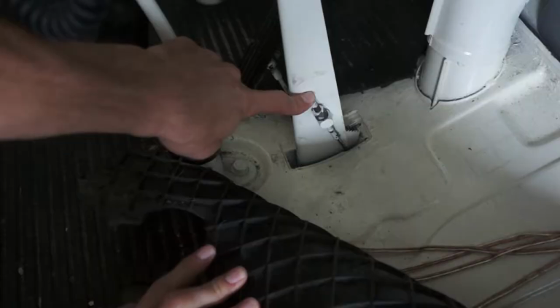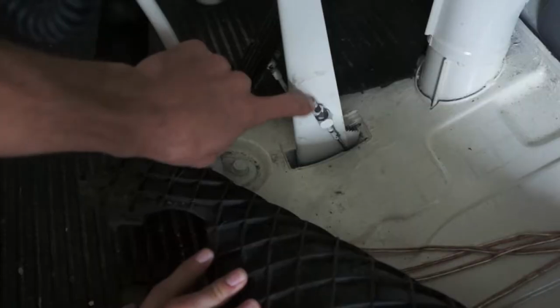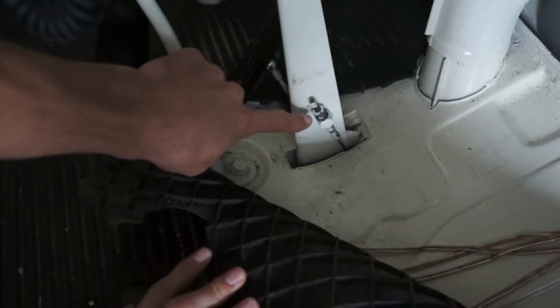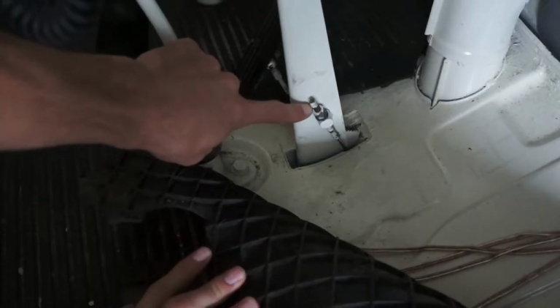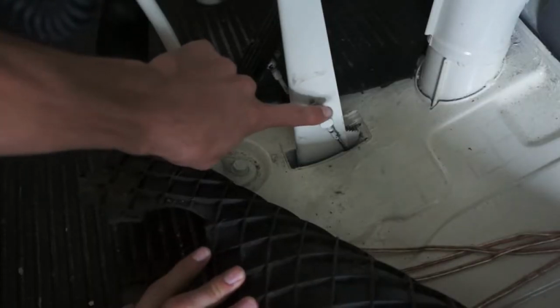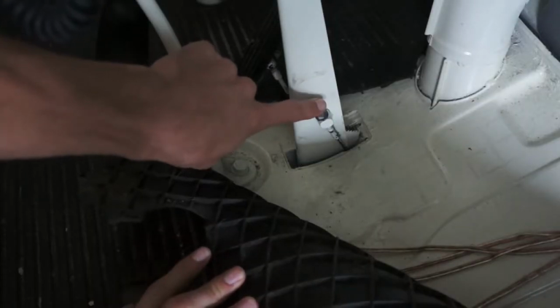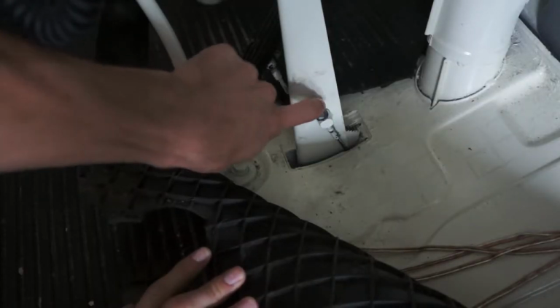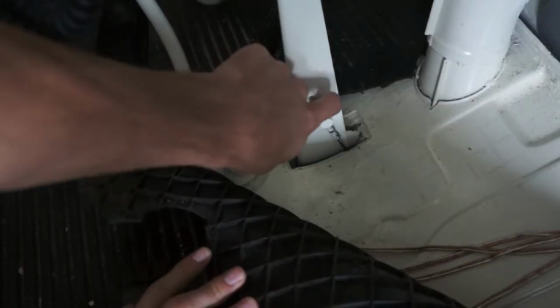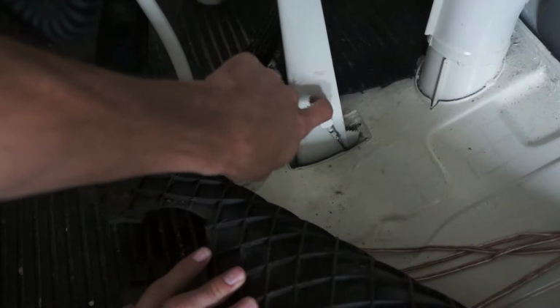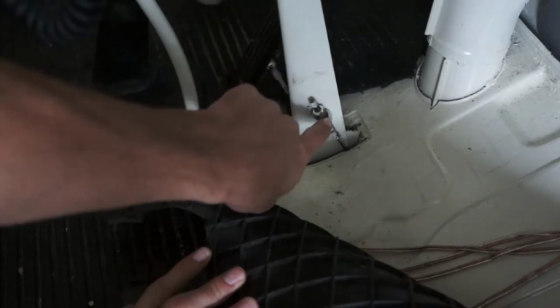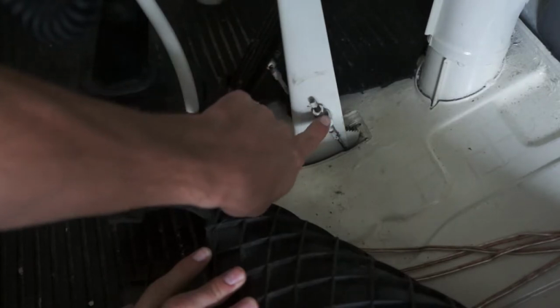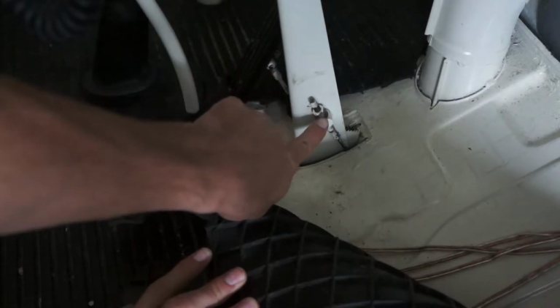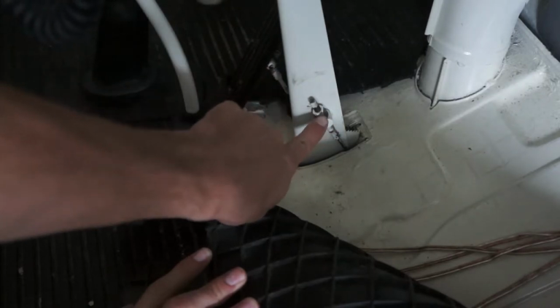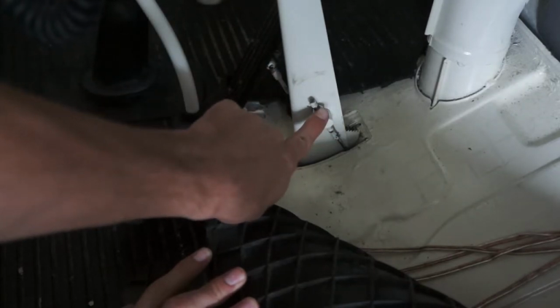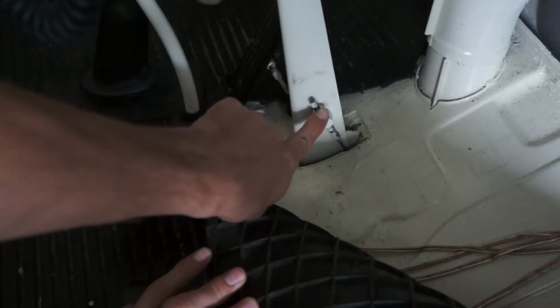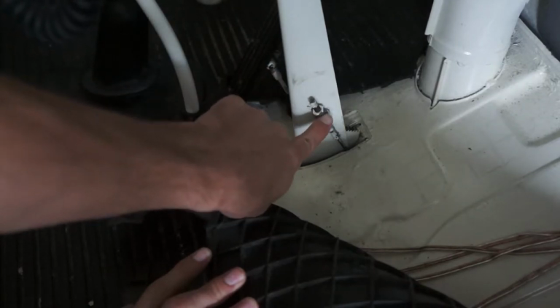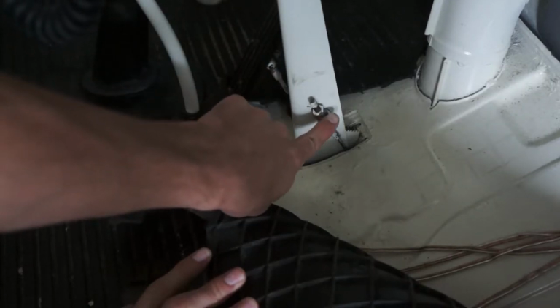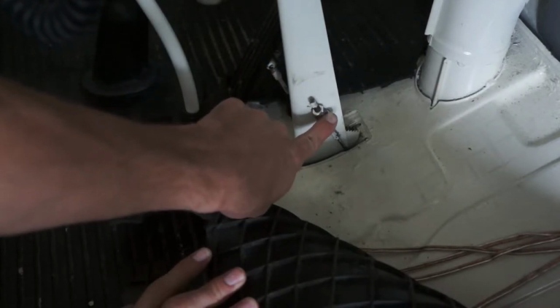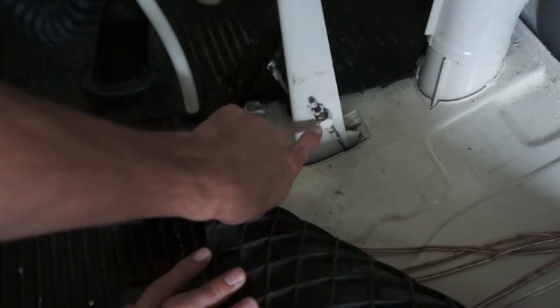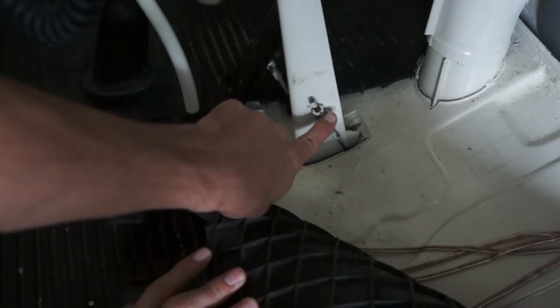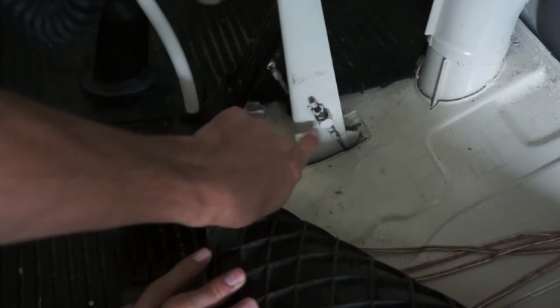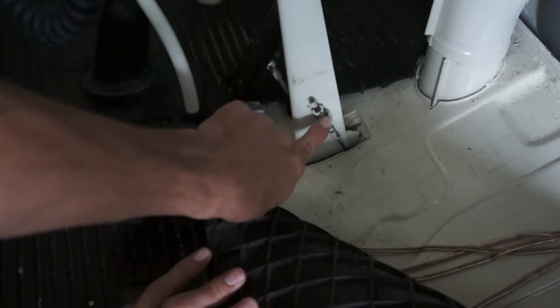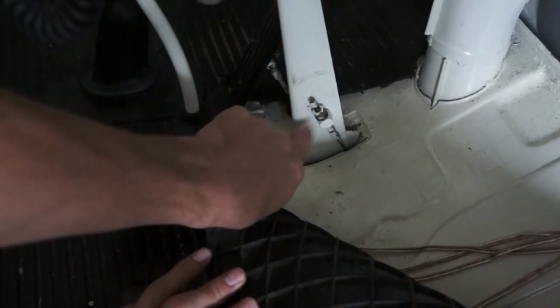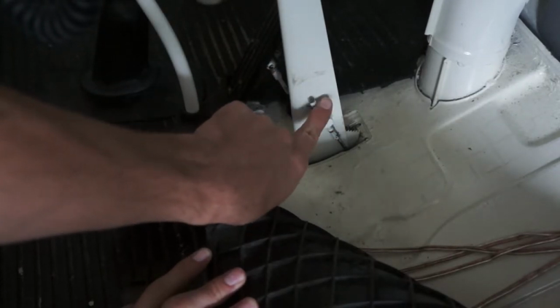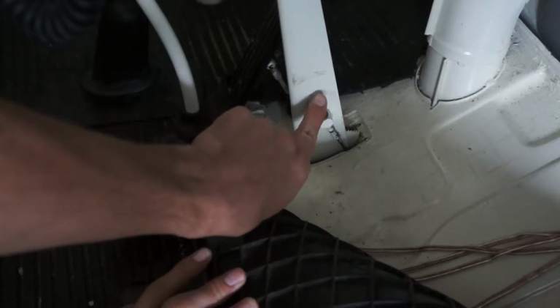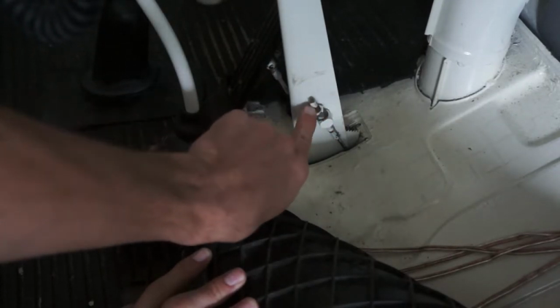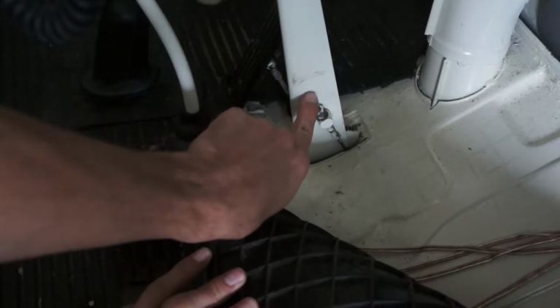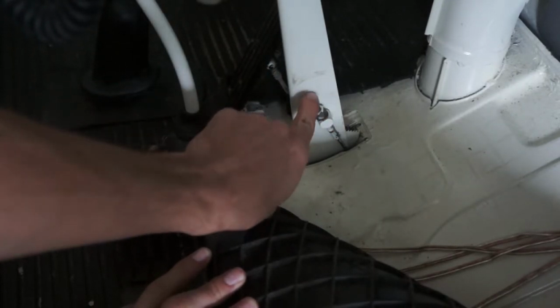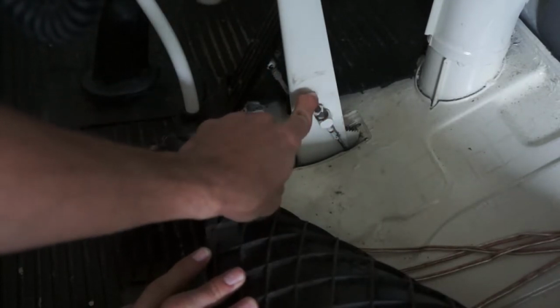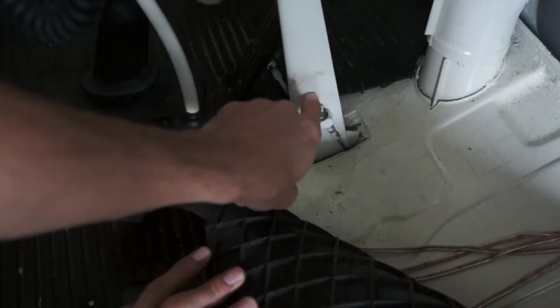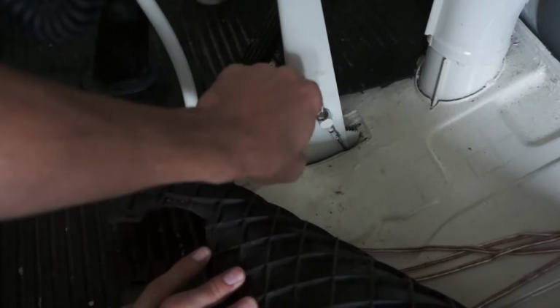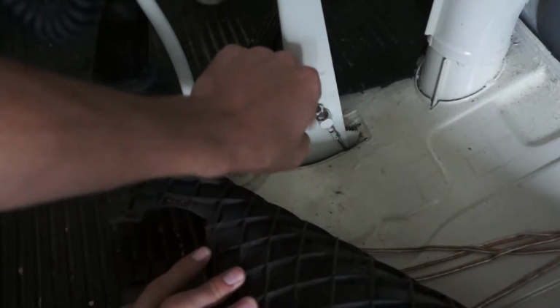We're going to loosen this nut on the top and tighten the one on the bottom down while holding this in with the screwdriver.